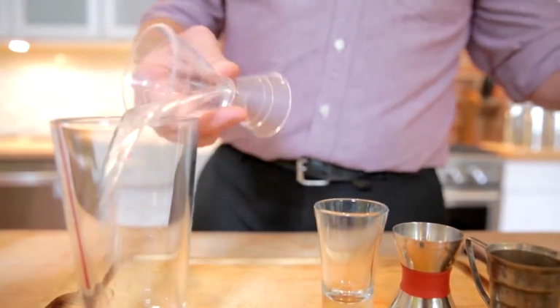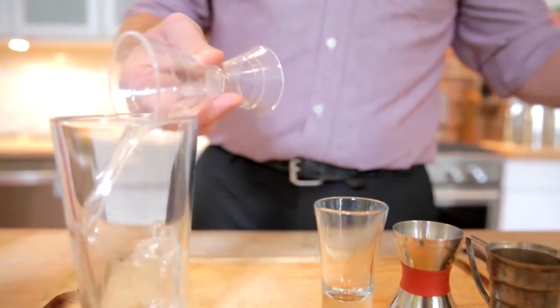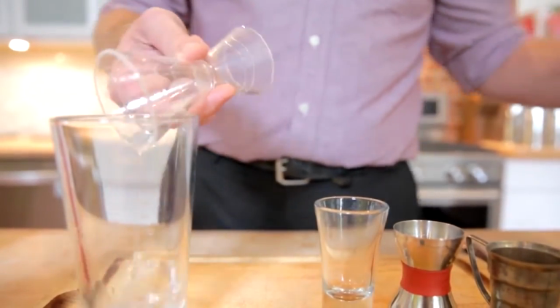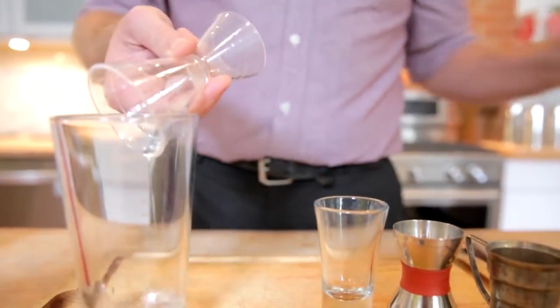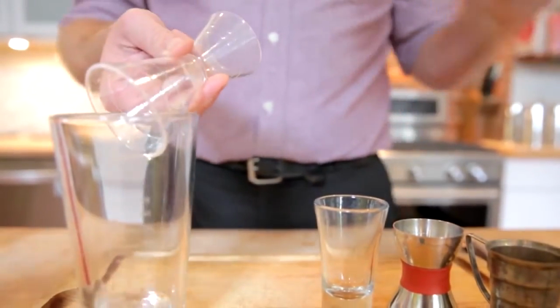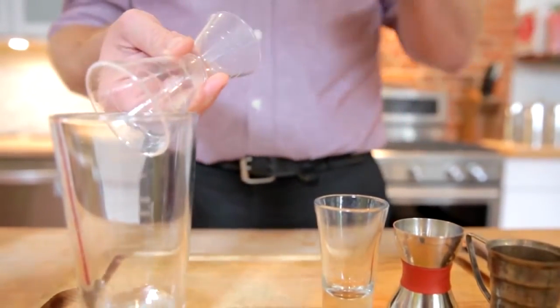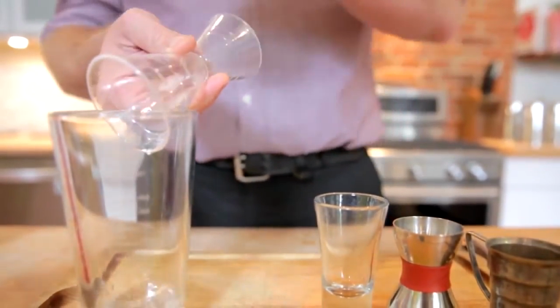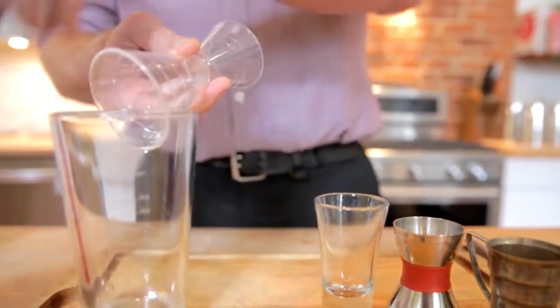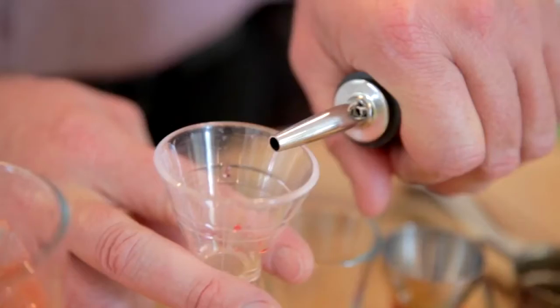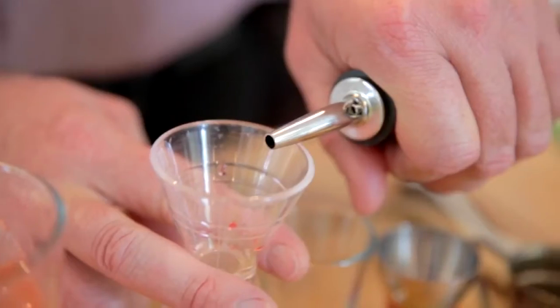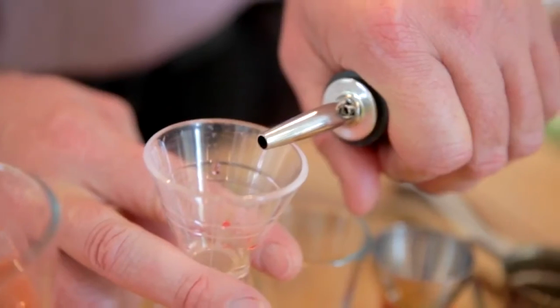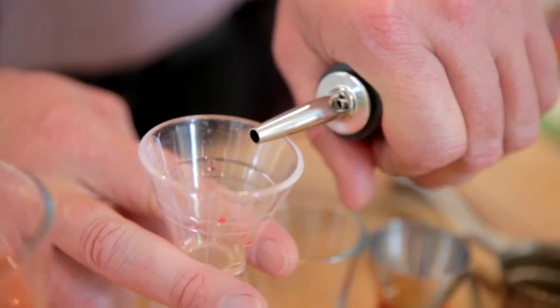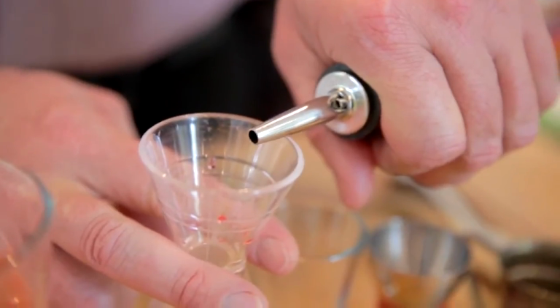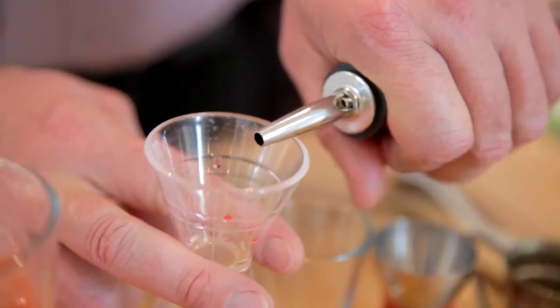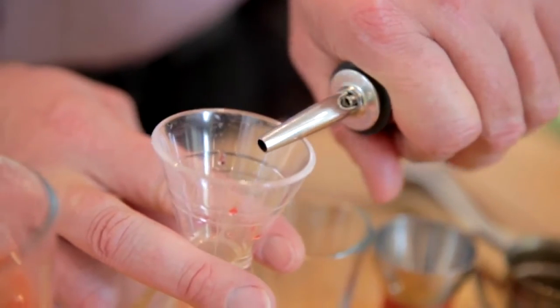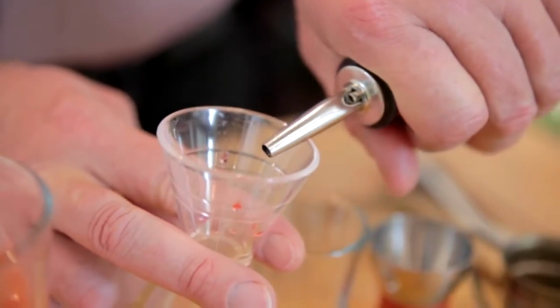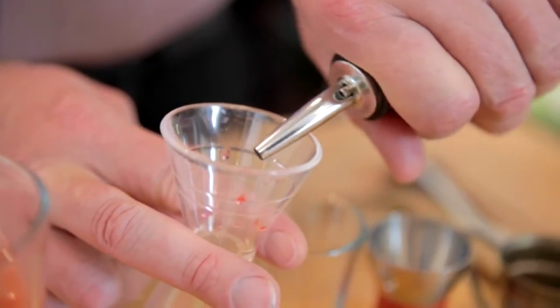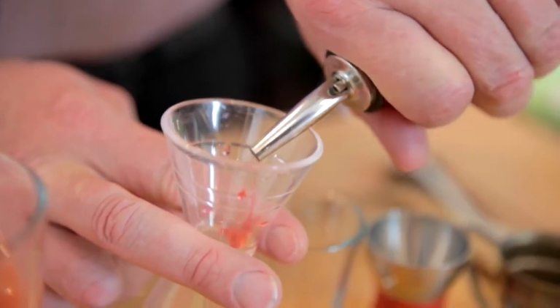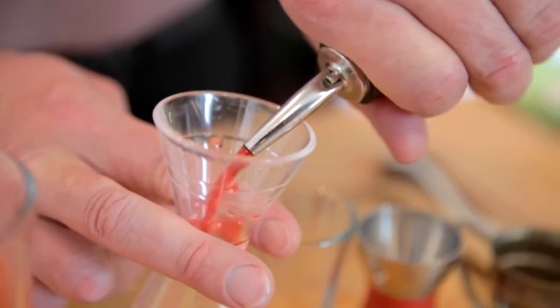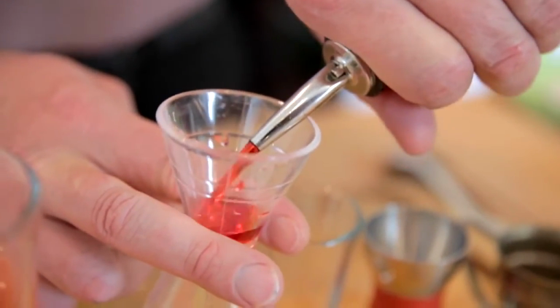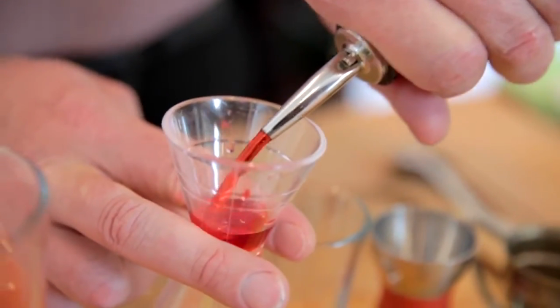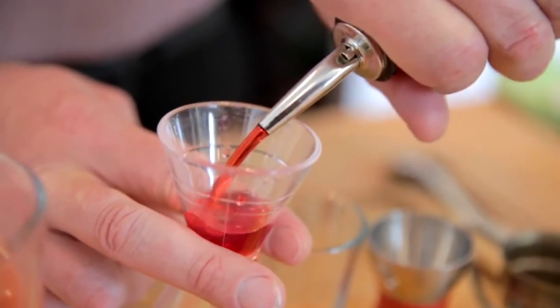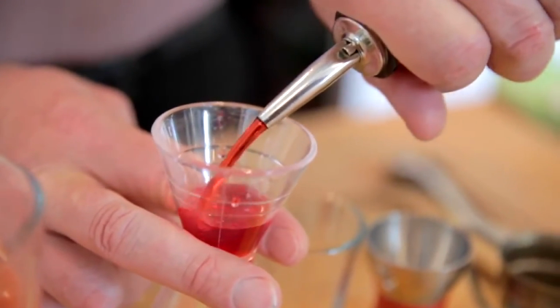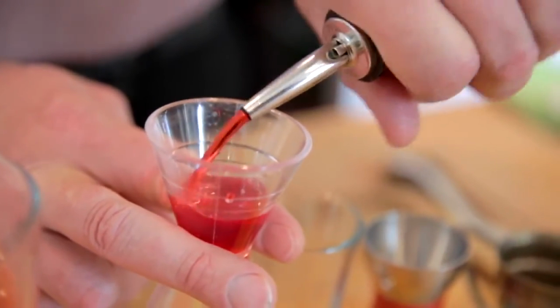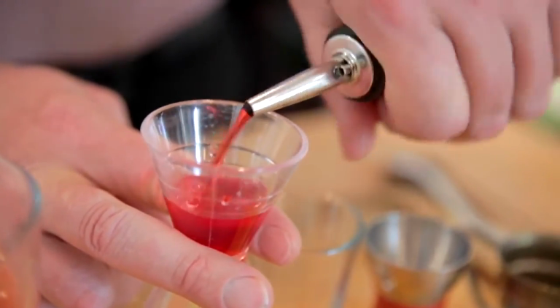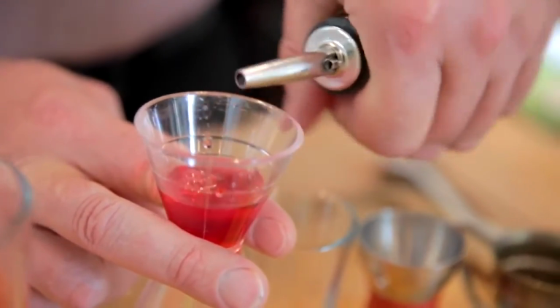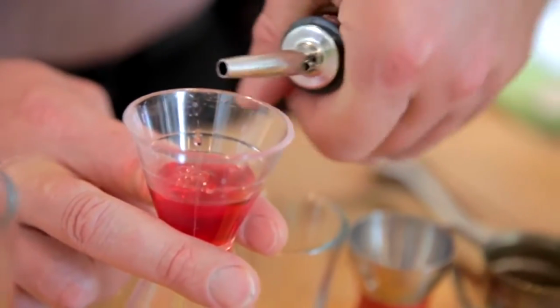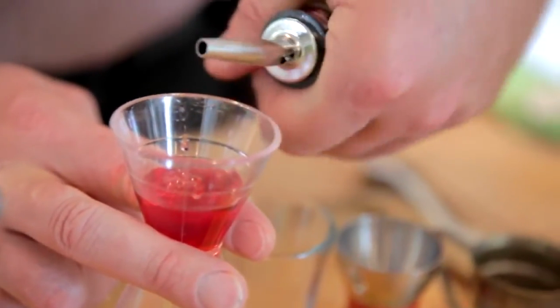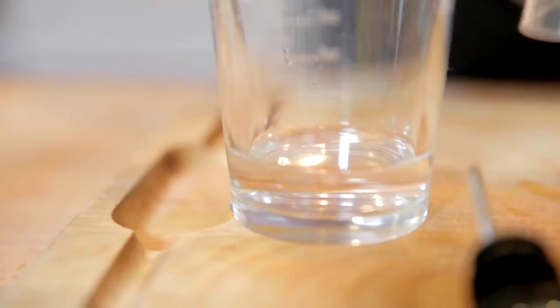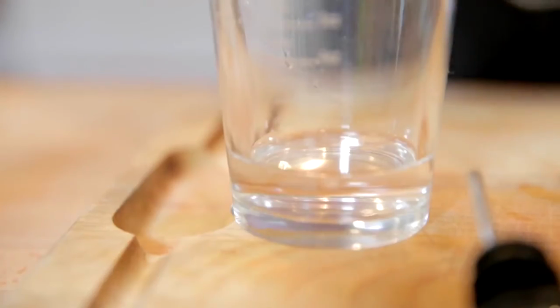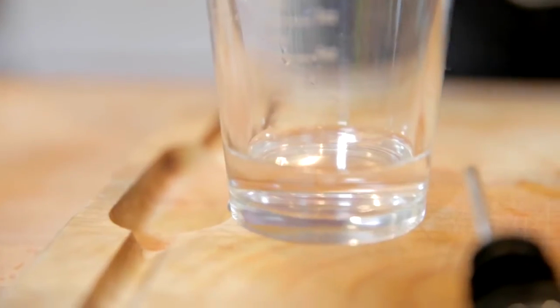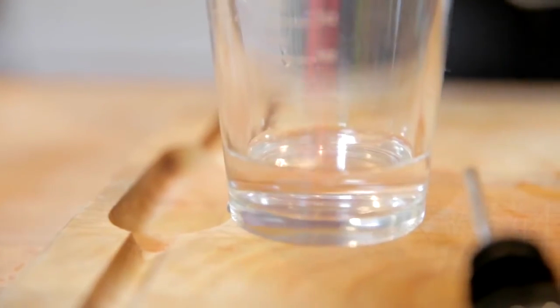Pour spouts are essential for keeping the flow of the spirit at a controlled rate. A pro tip: roll your wrist as you finish the pour.